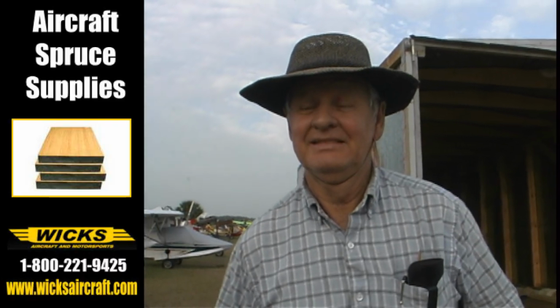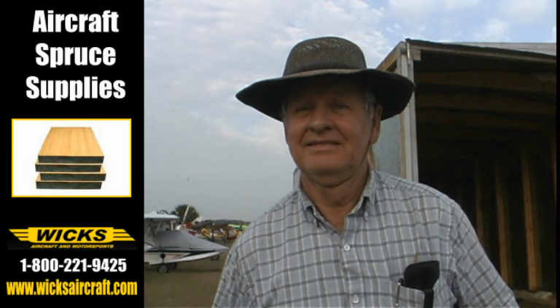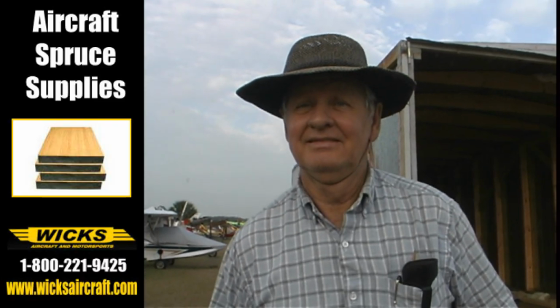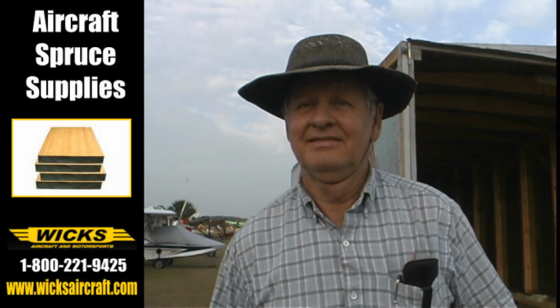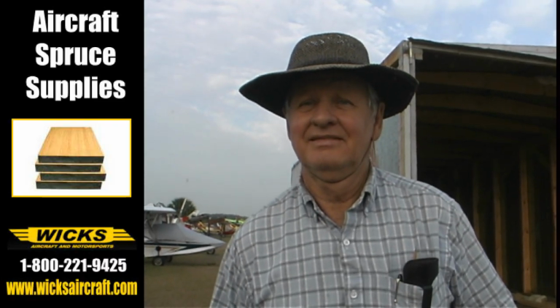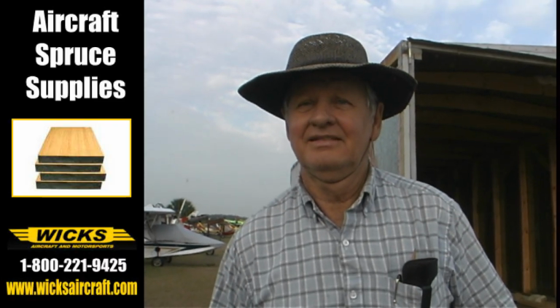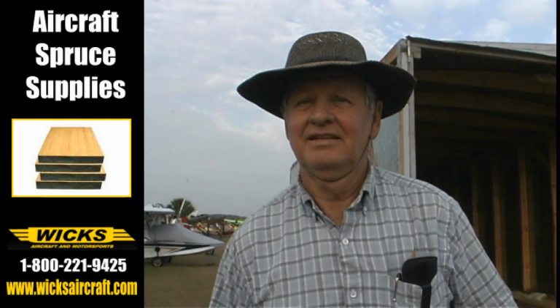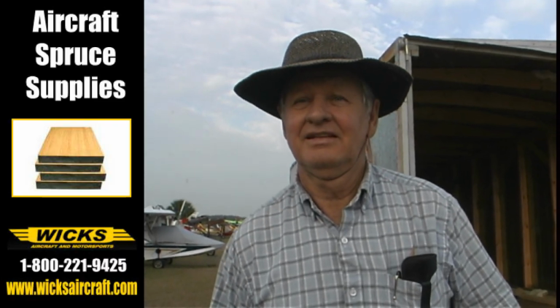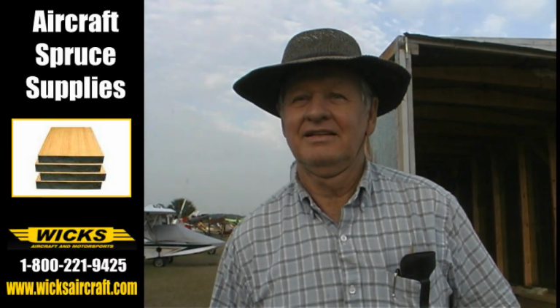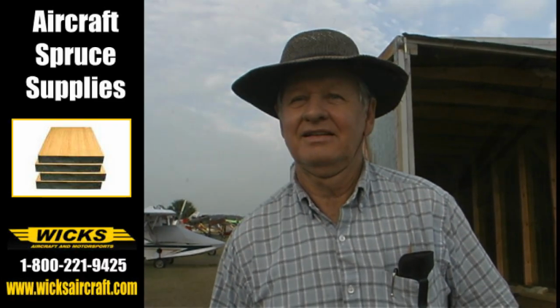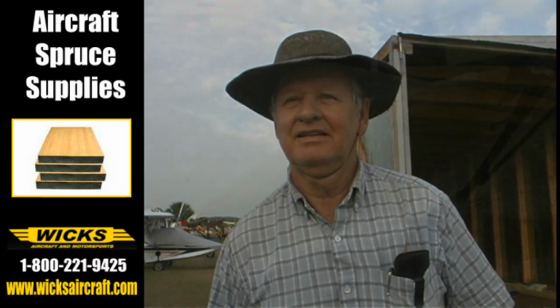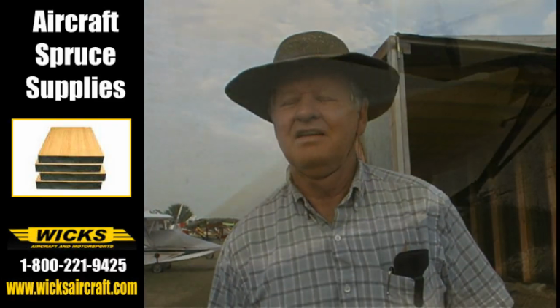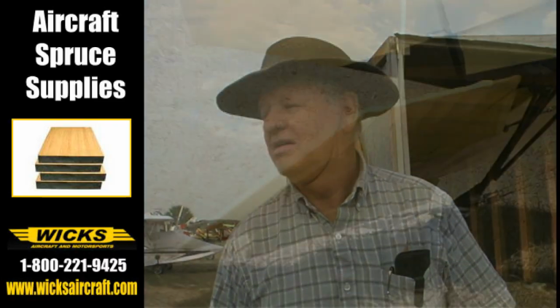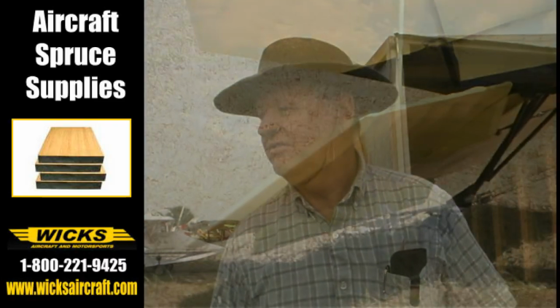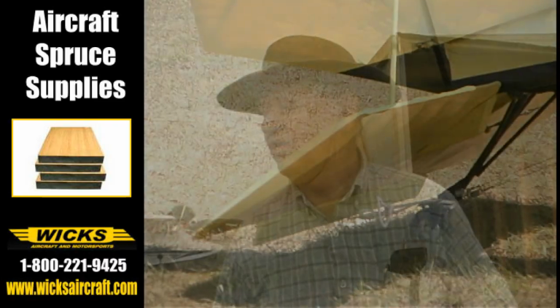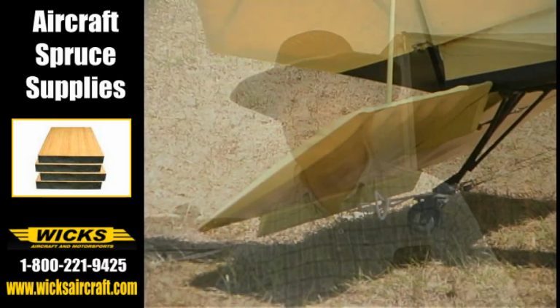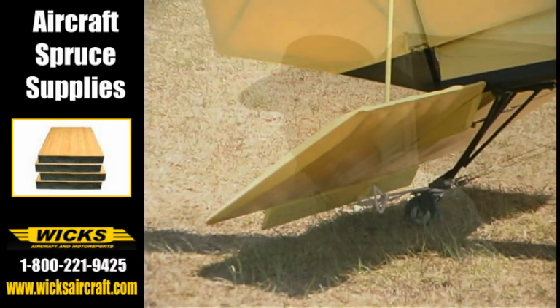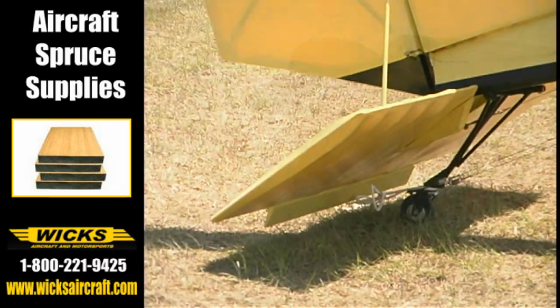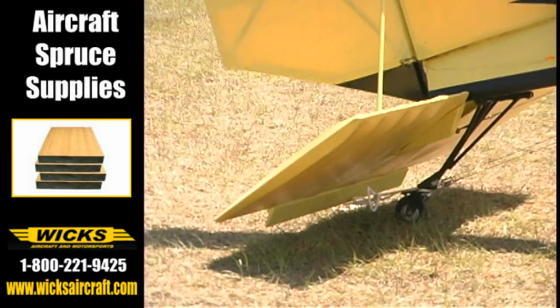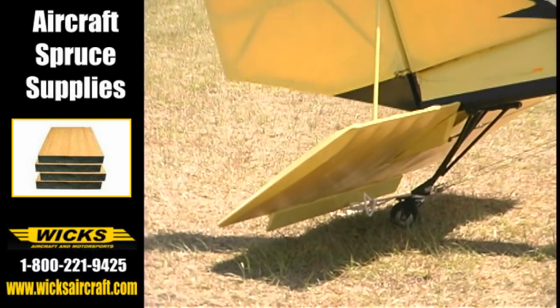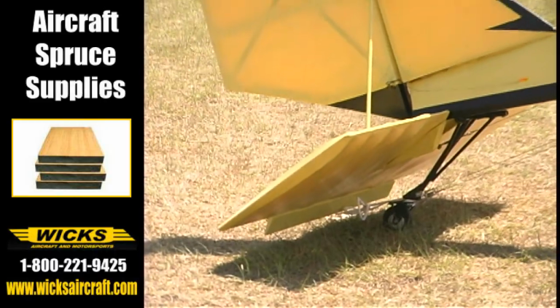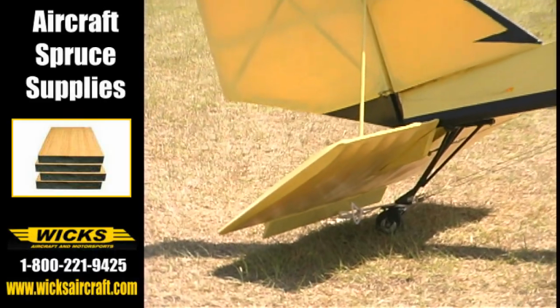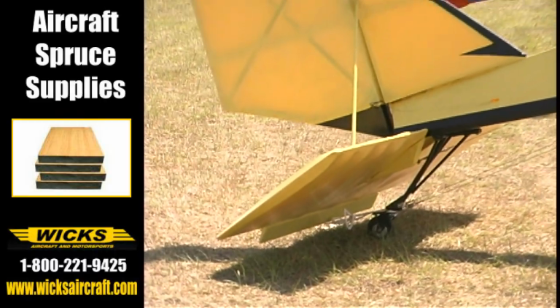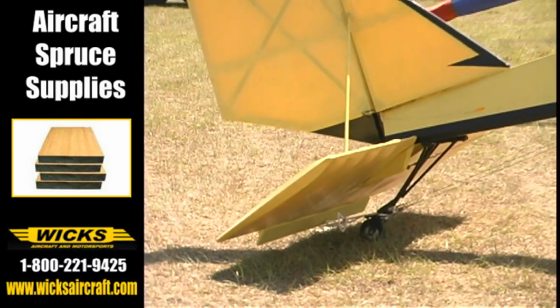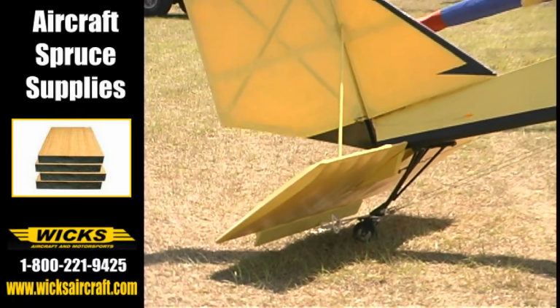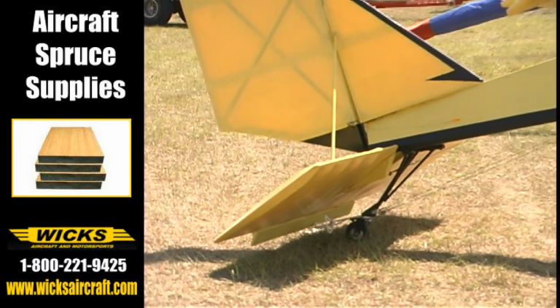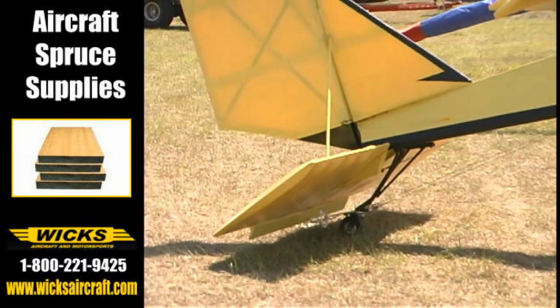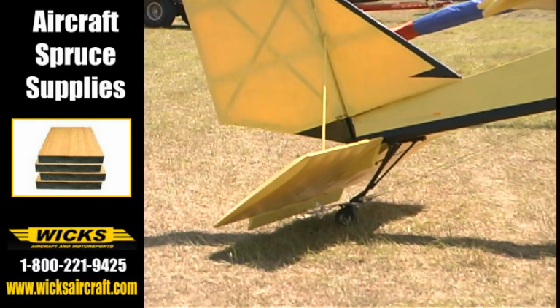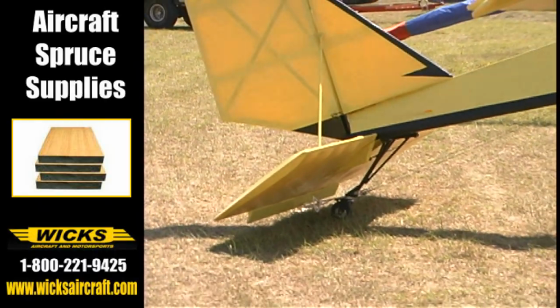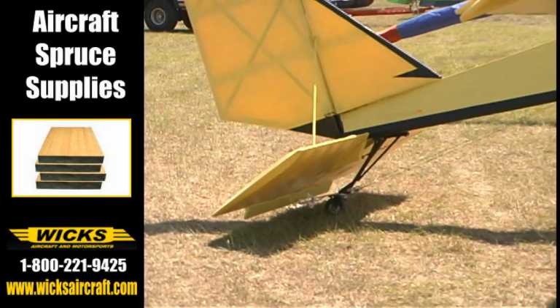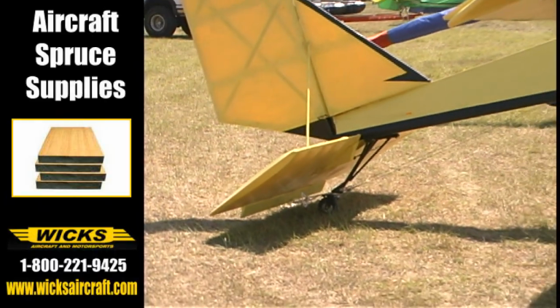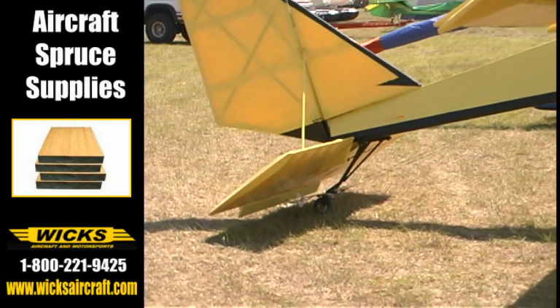Are you offering this airplane as a kit or as plans? No, you can buy plans for it. I have some plans for it.